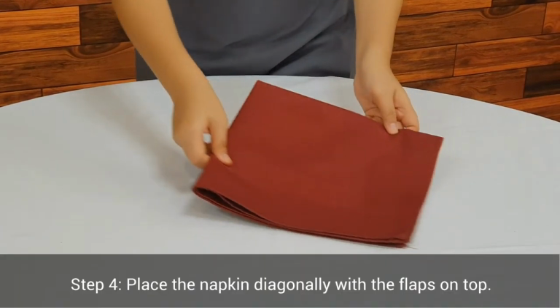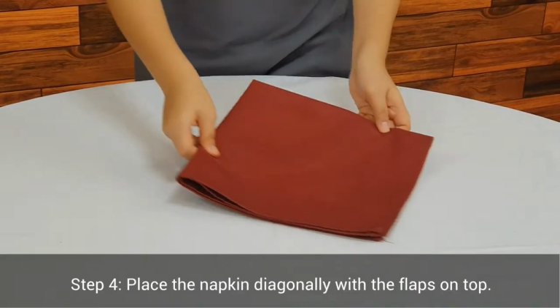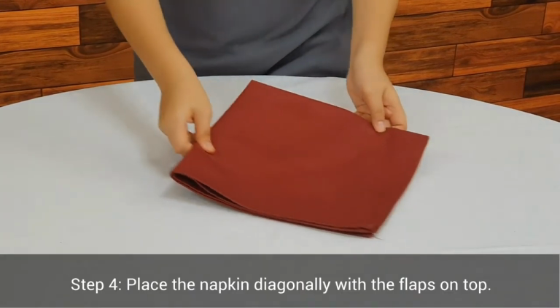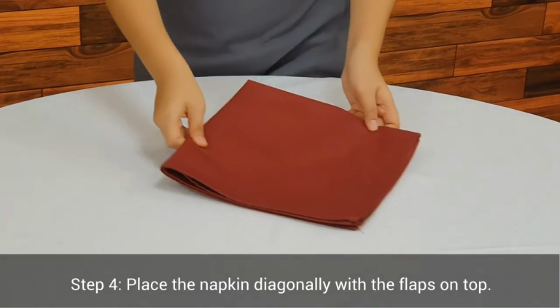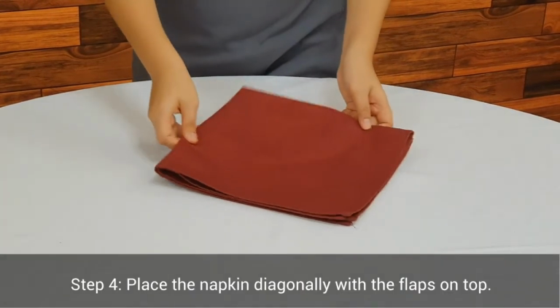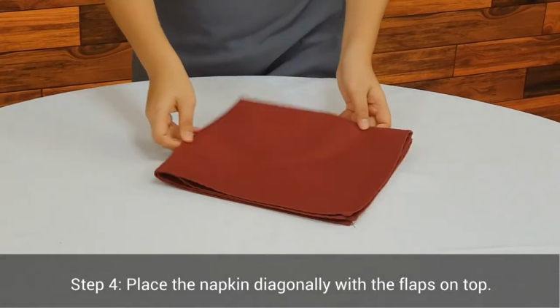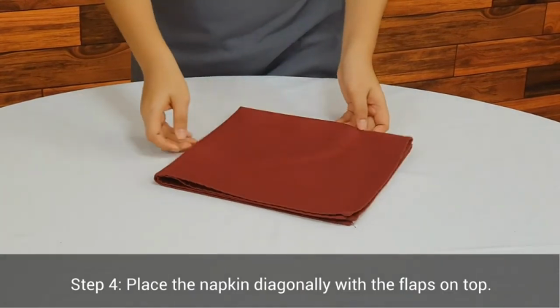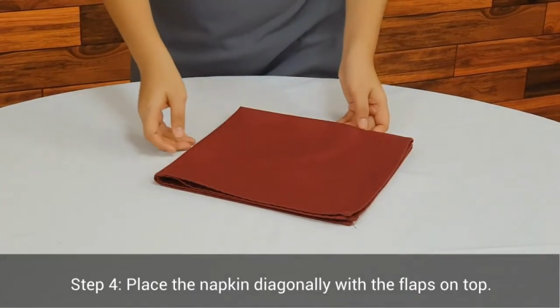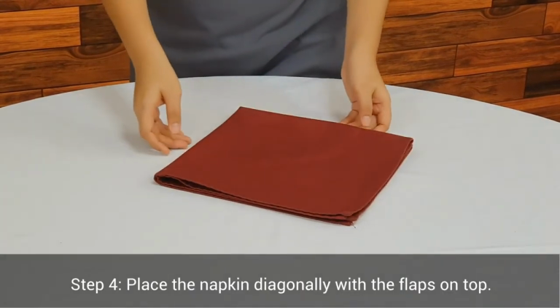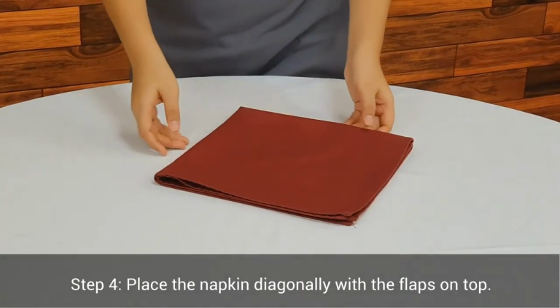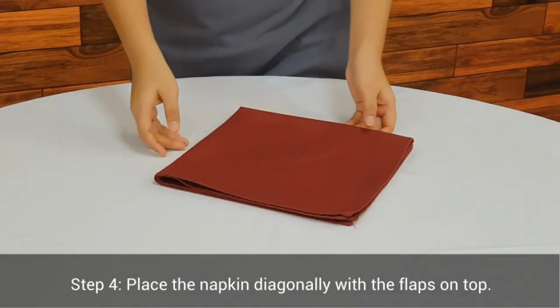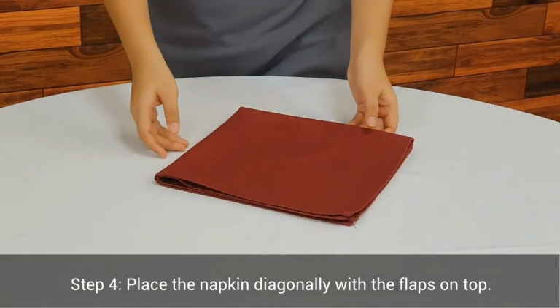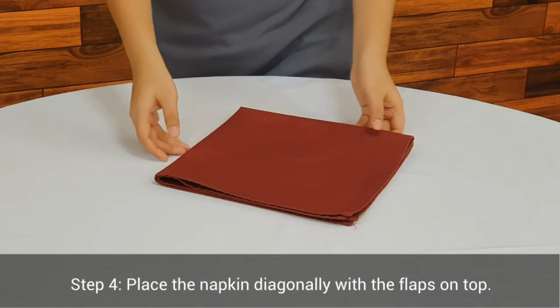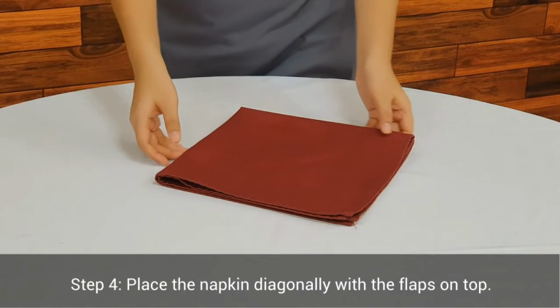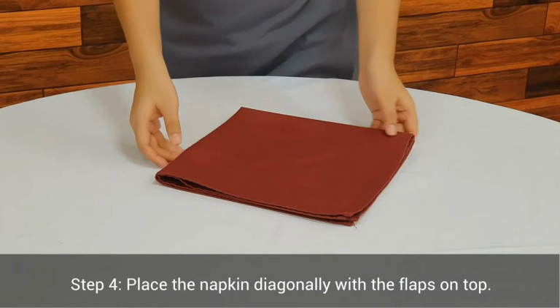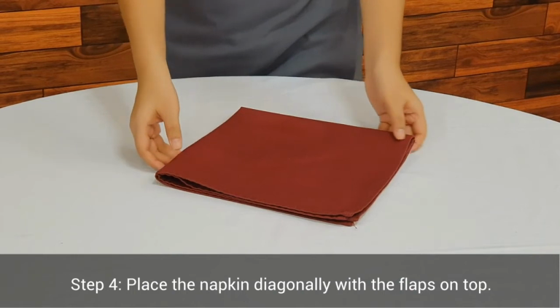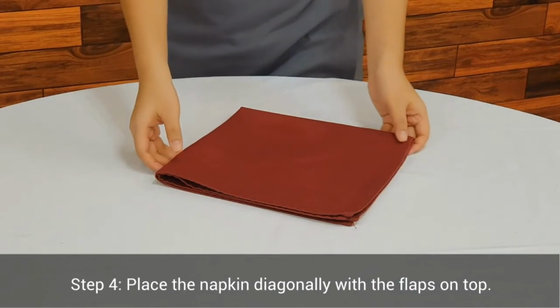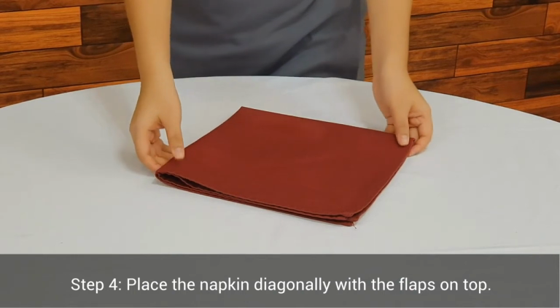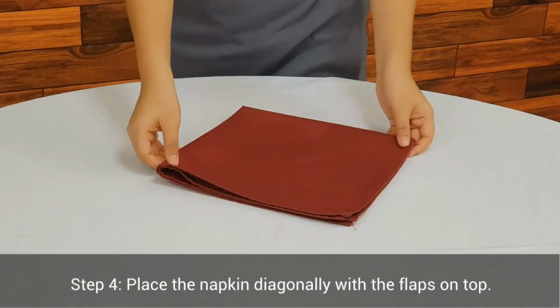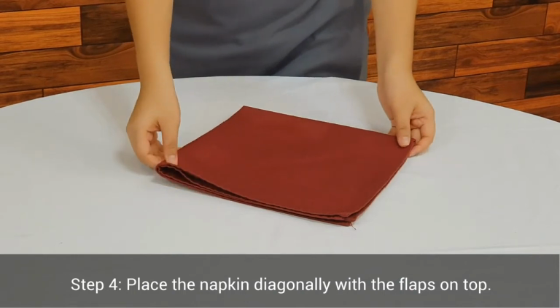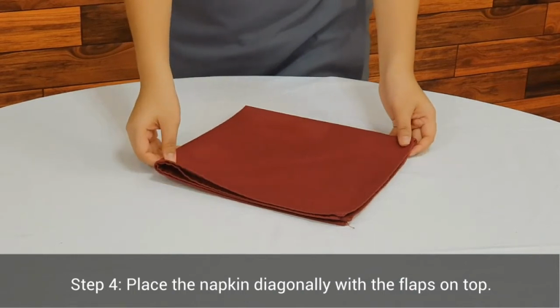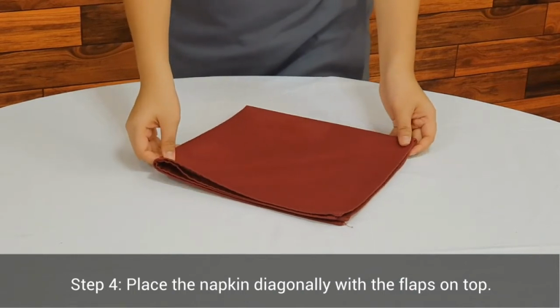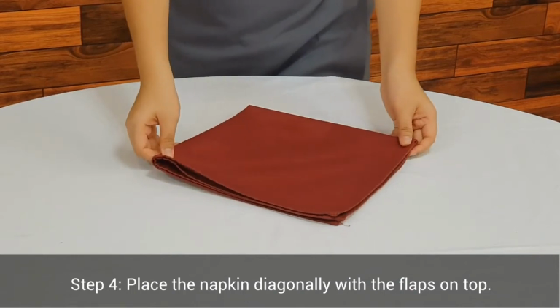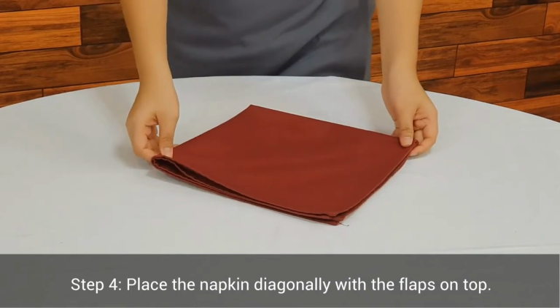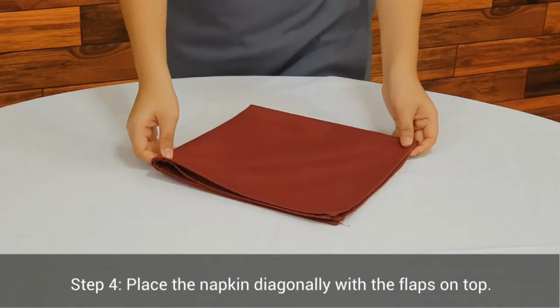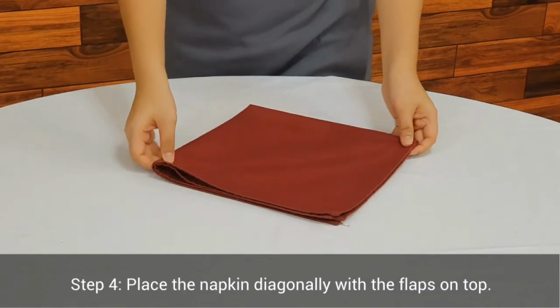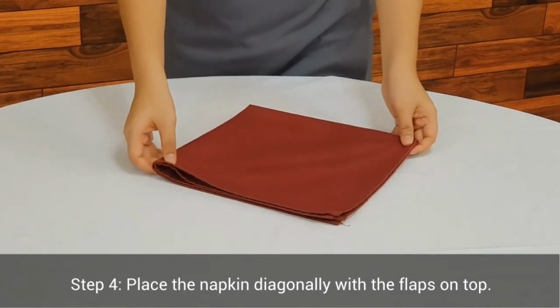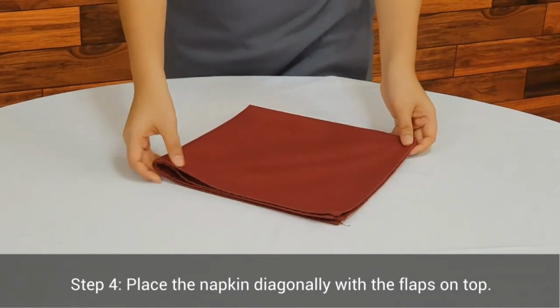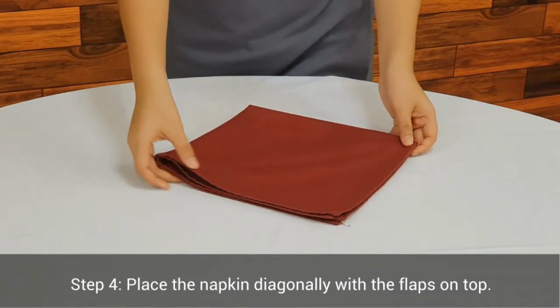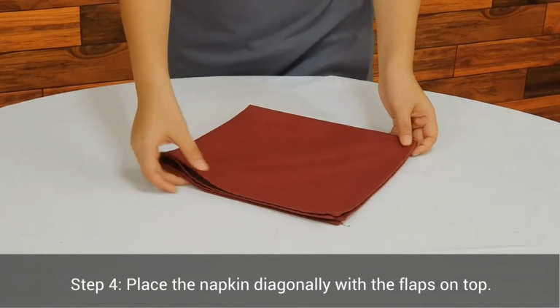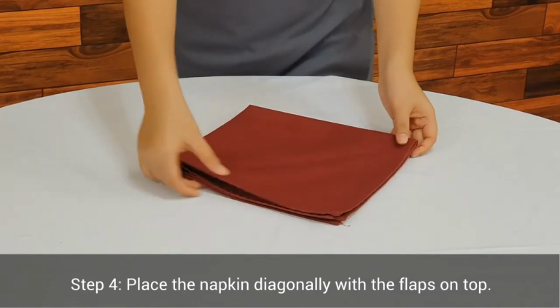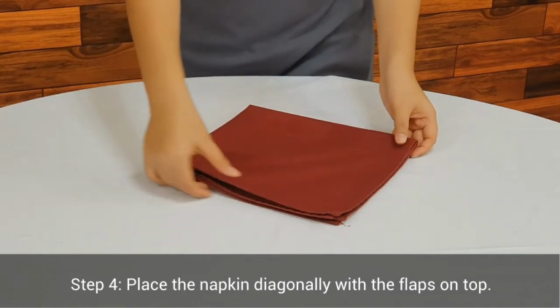Step 4. Place the napkin diagonally with the flaps on top.